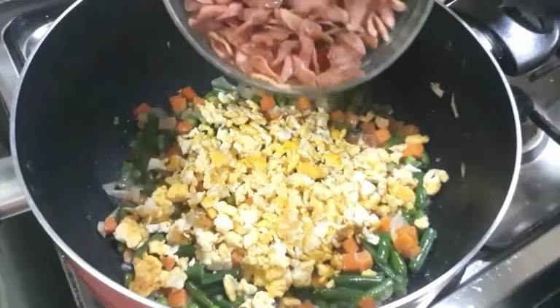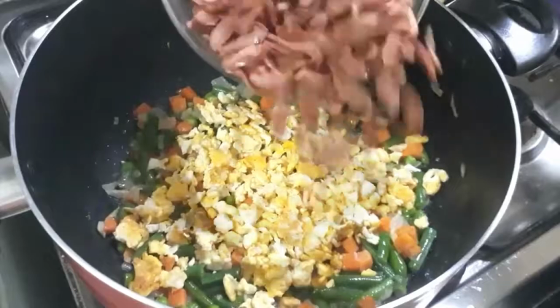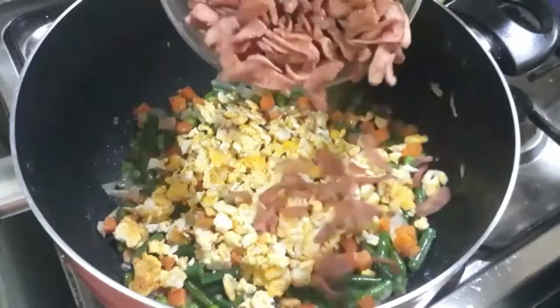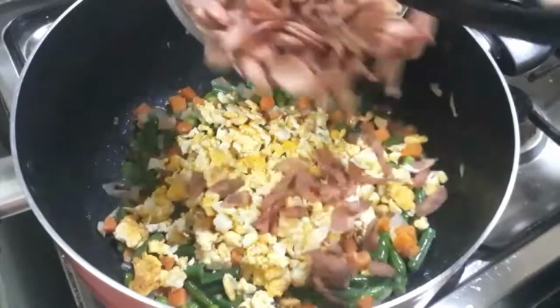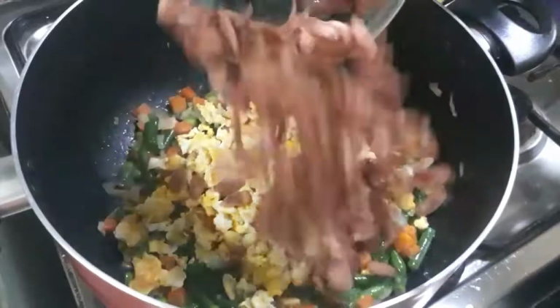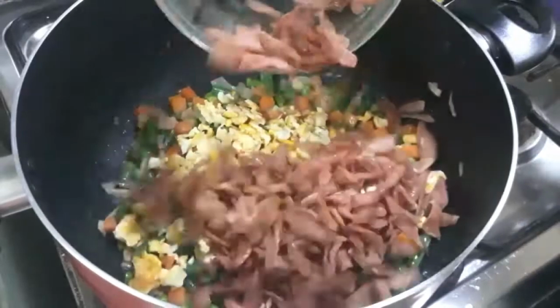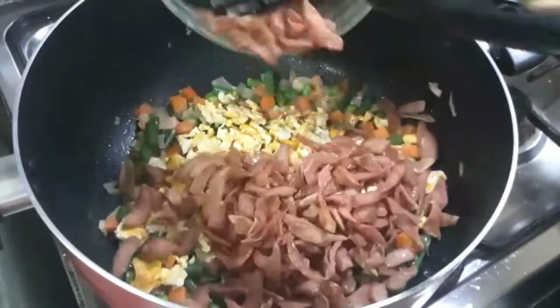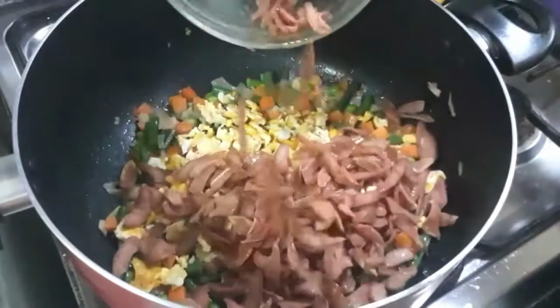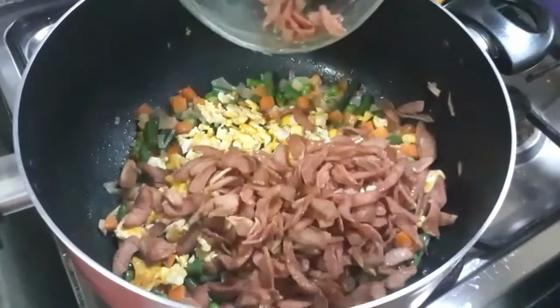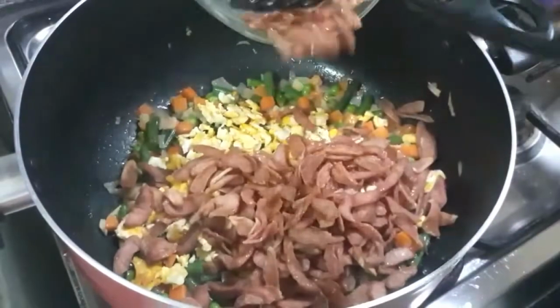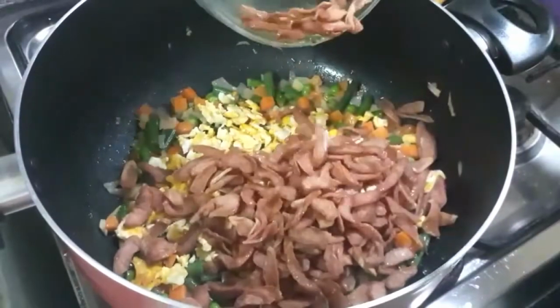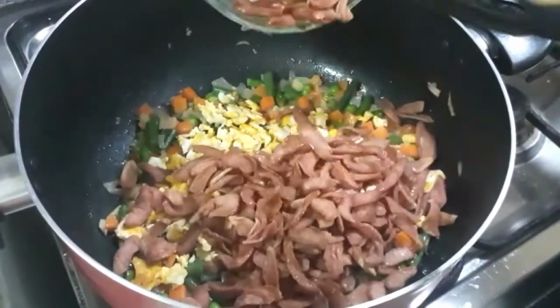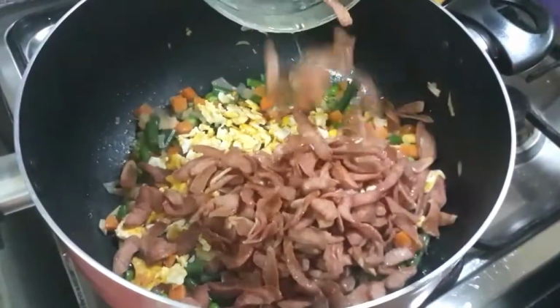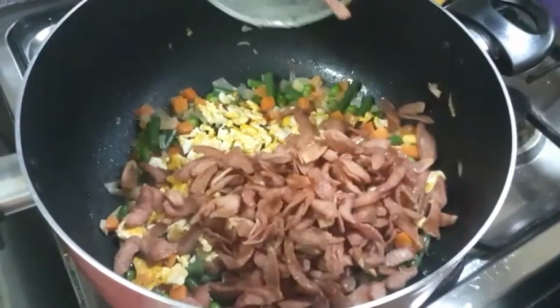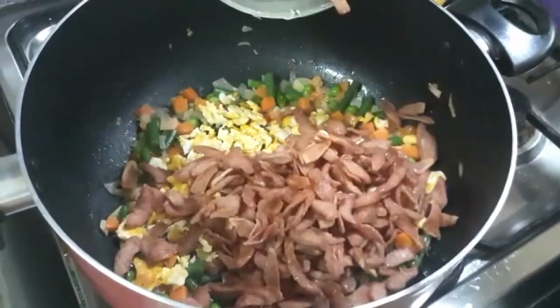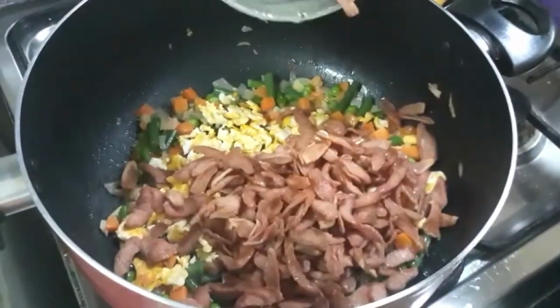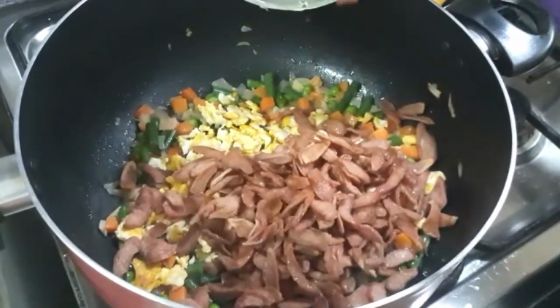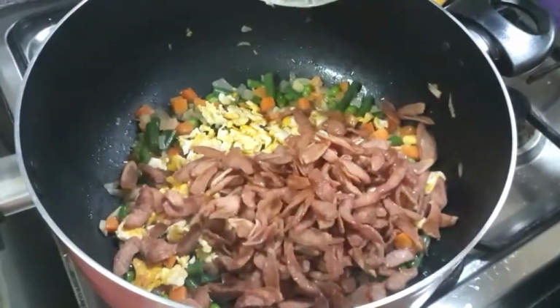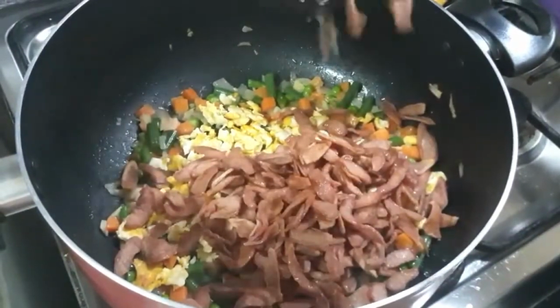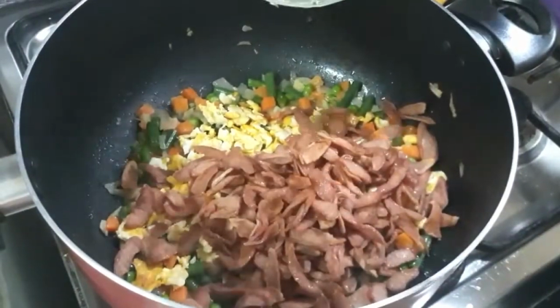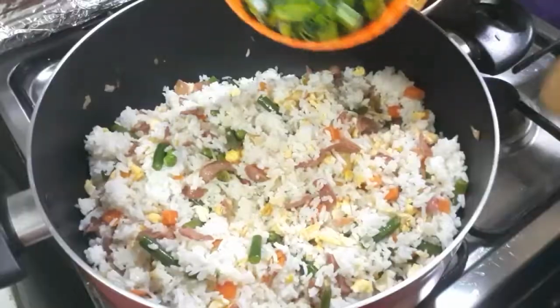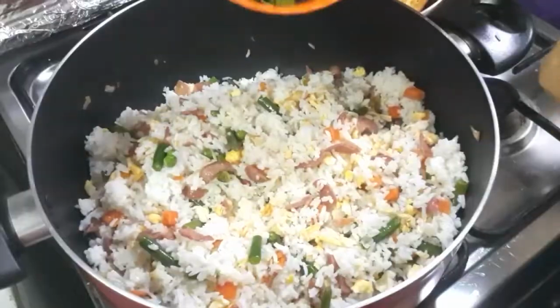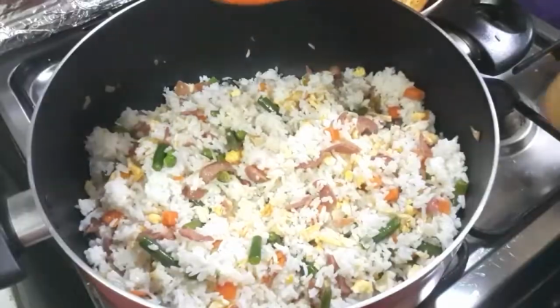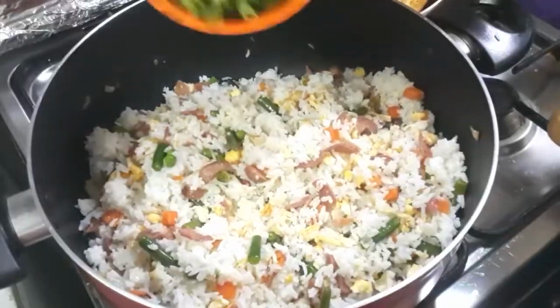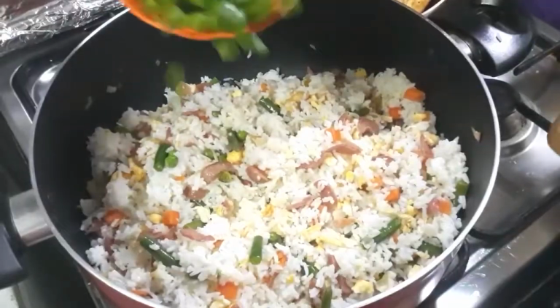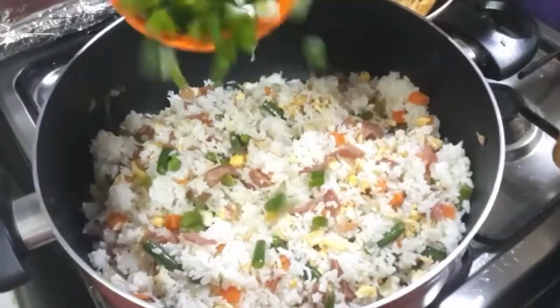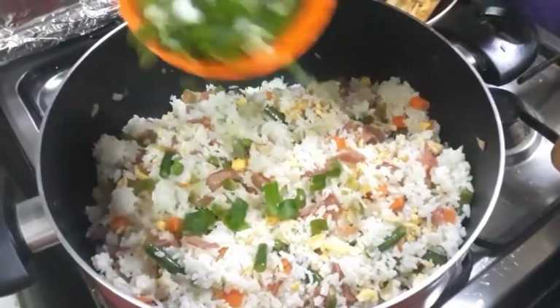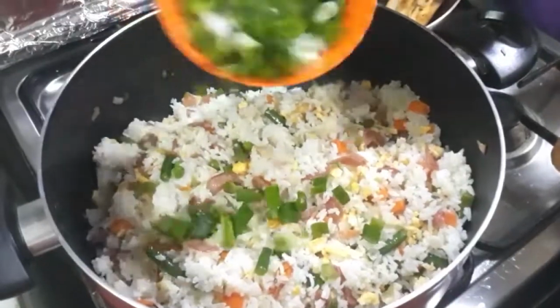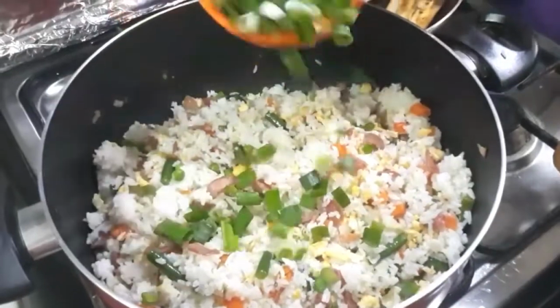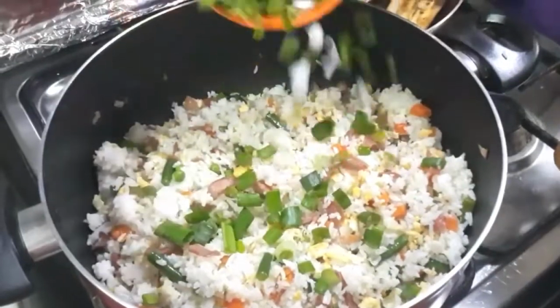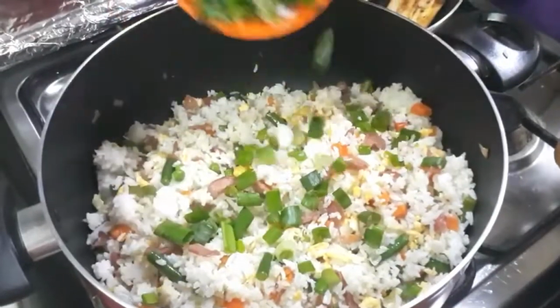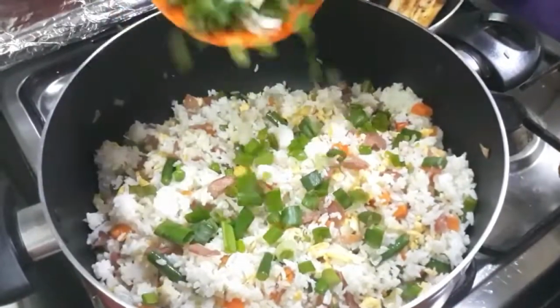Hi guys, today I'm gonna cook vegetable fried rice.